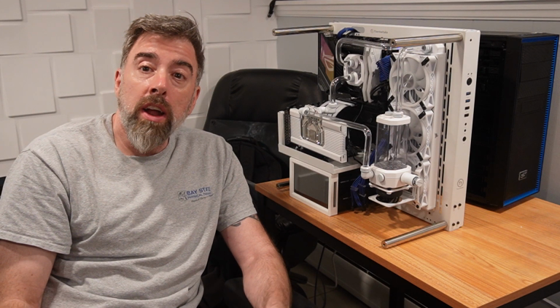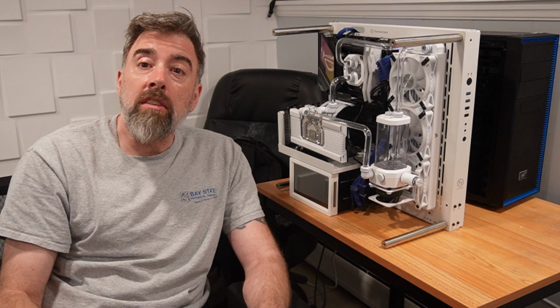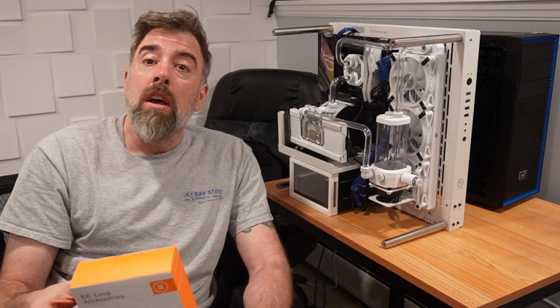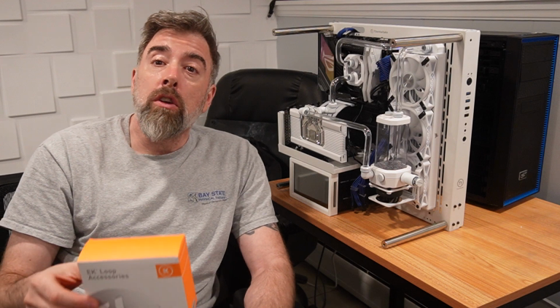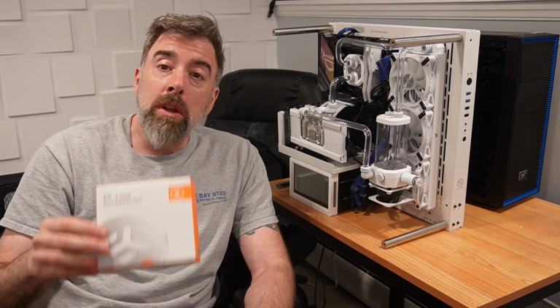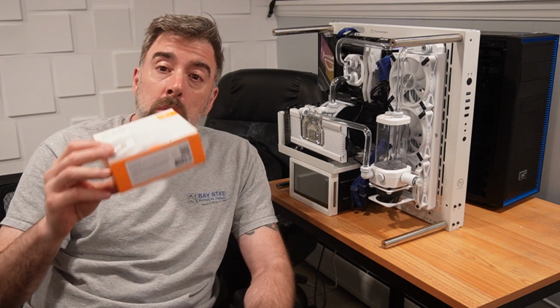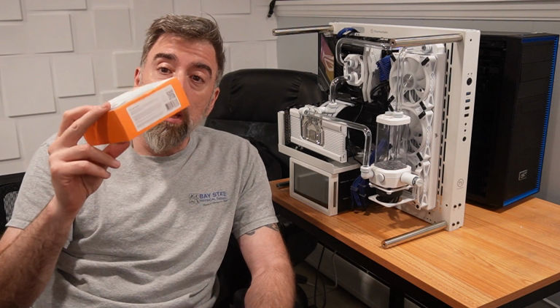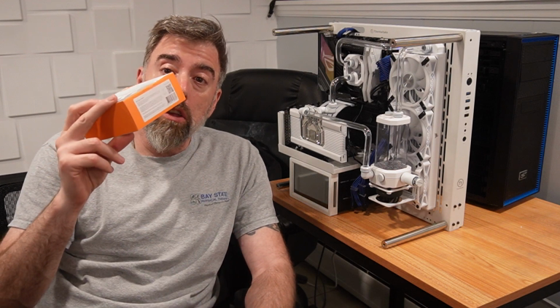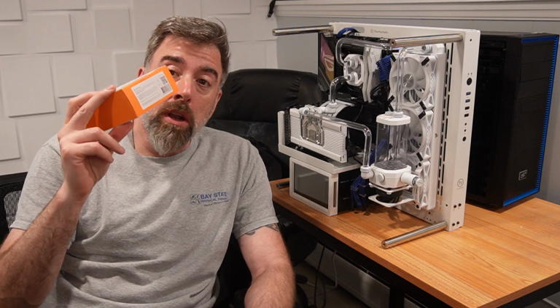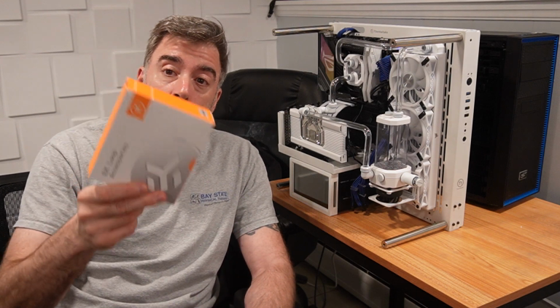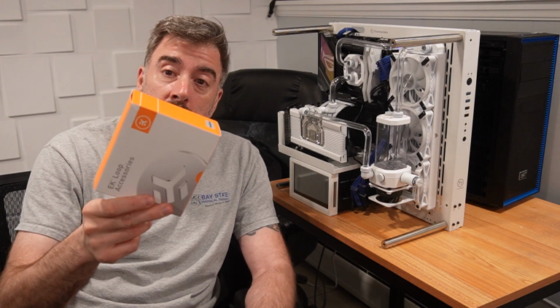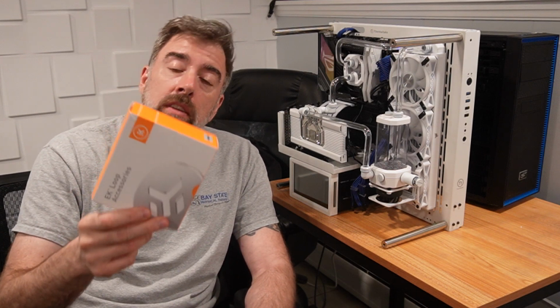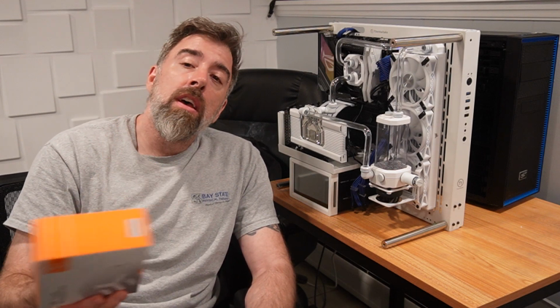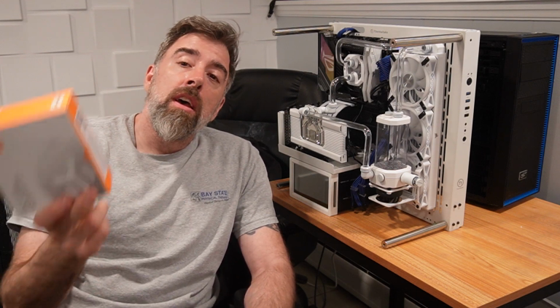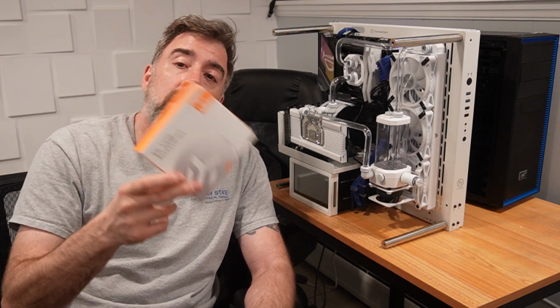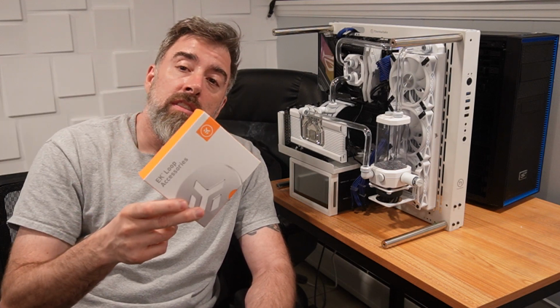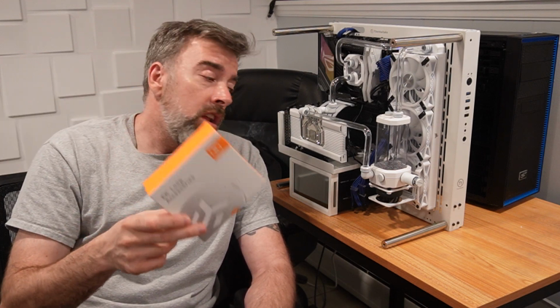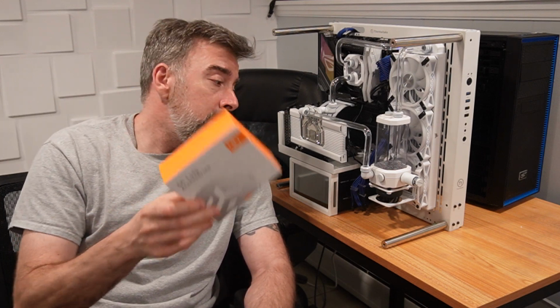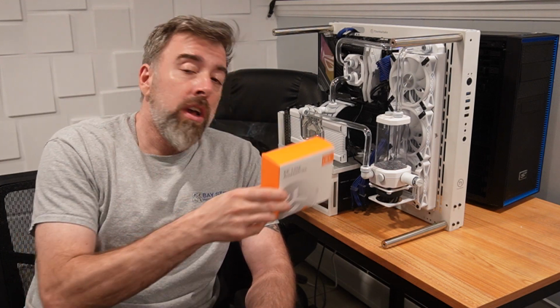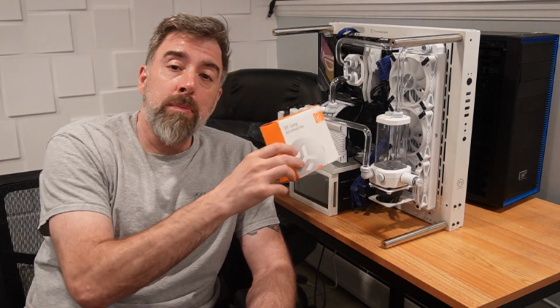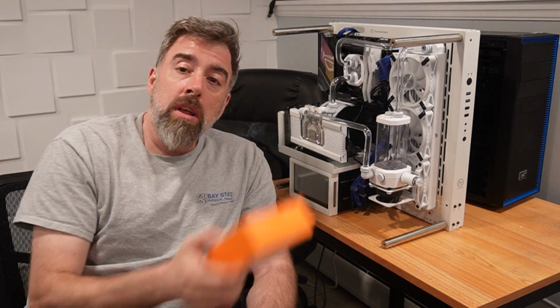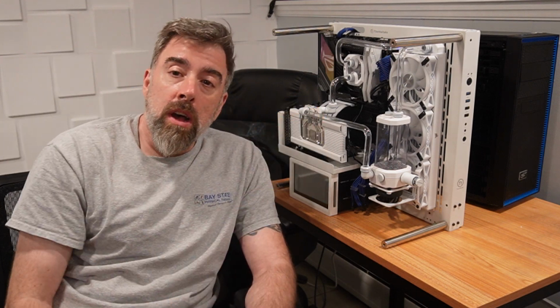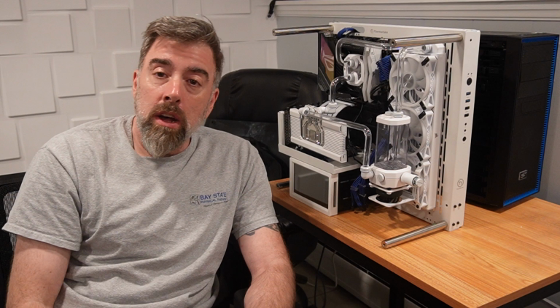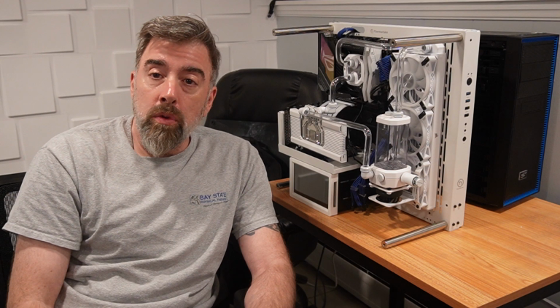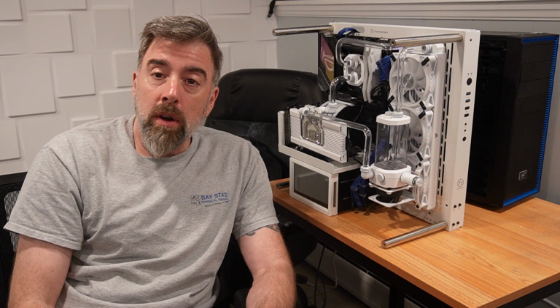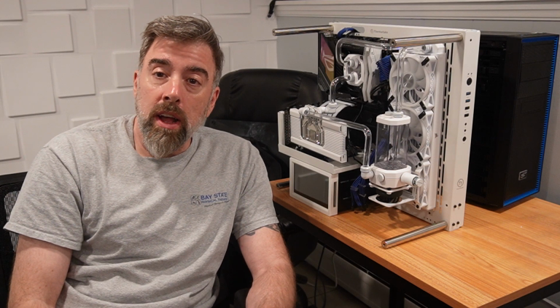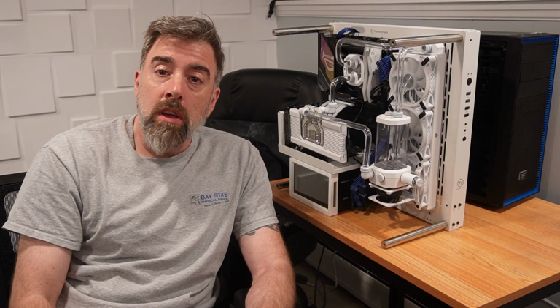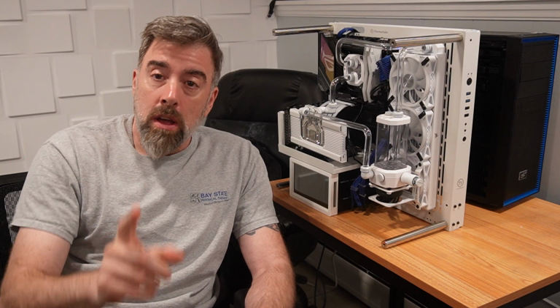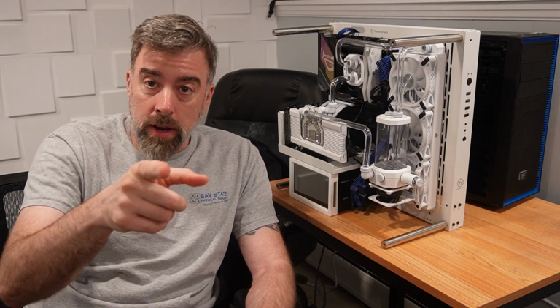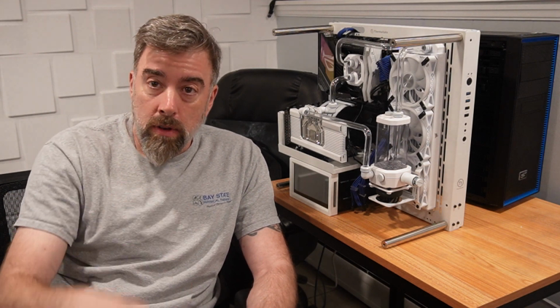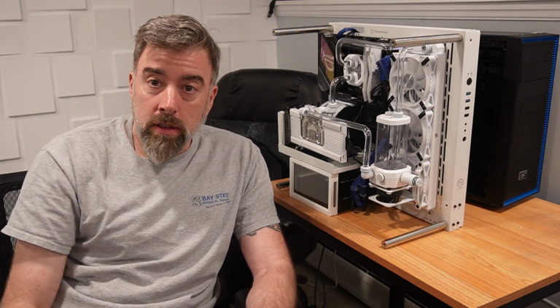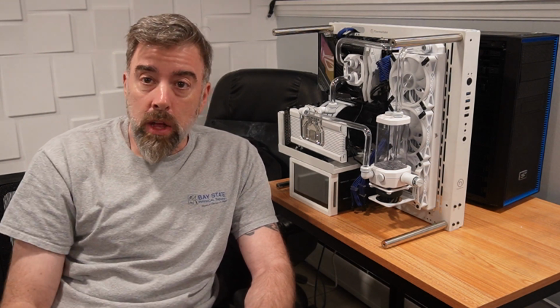Alright guys, first thing we're gonna do is we're gonna unbox this, set it all up, hook it up, and go from there. Alright, on to the video.